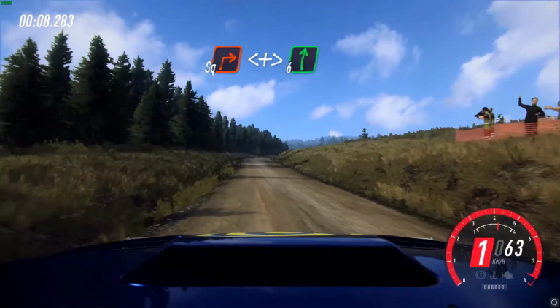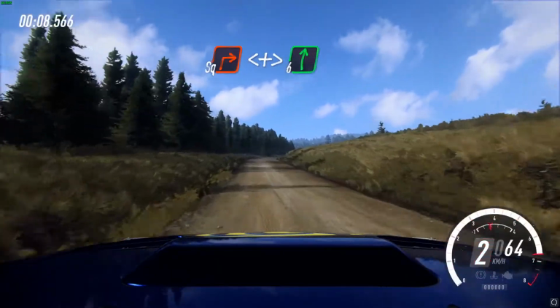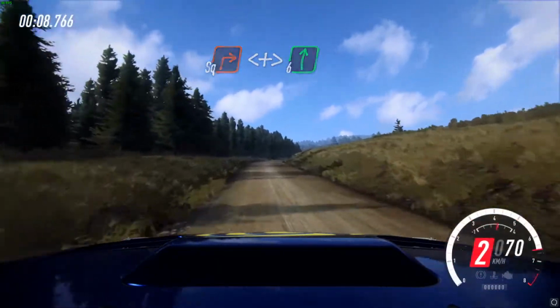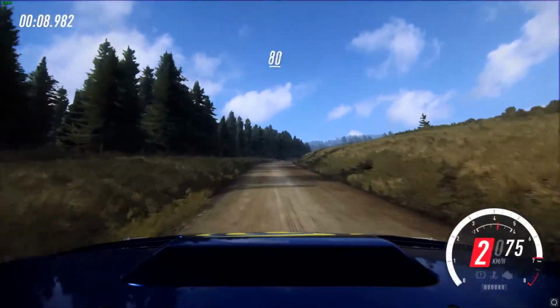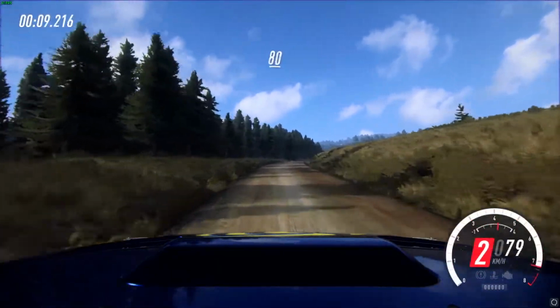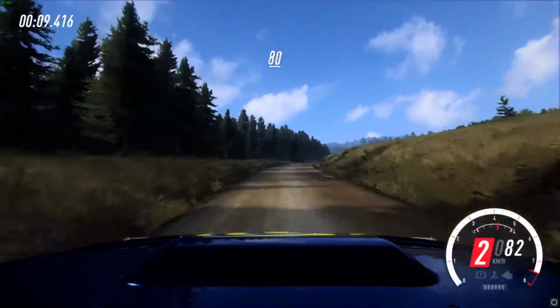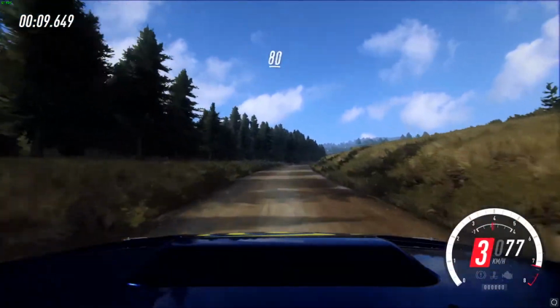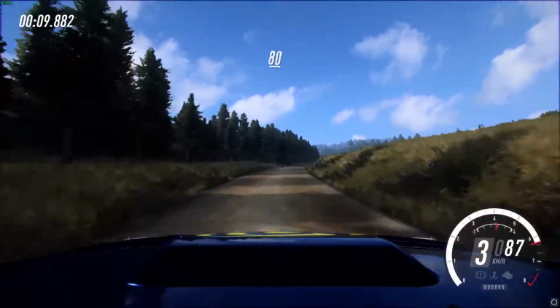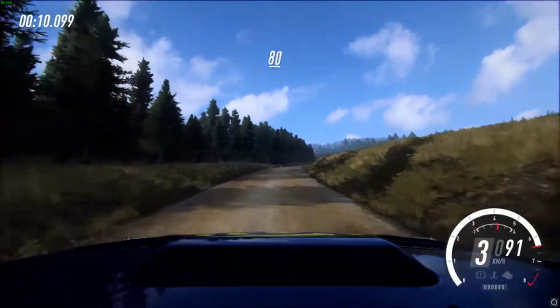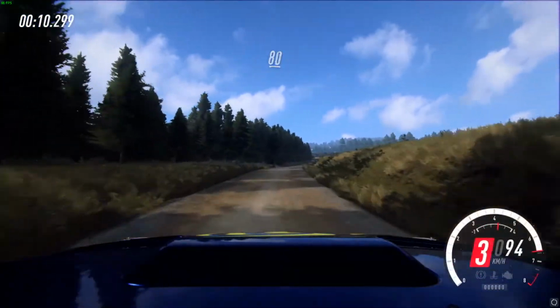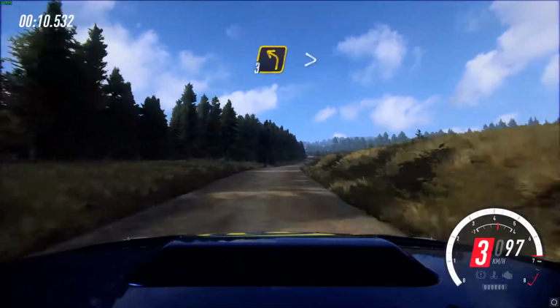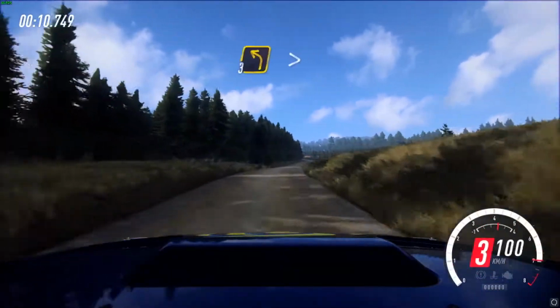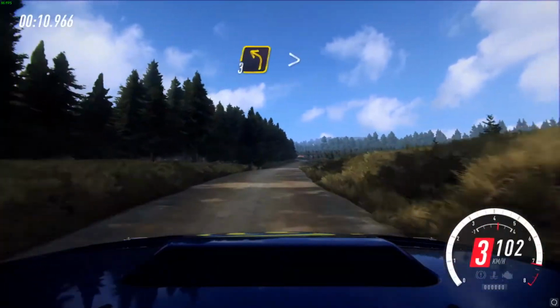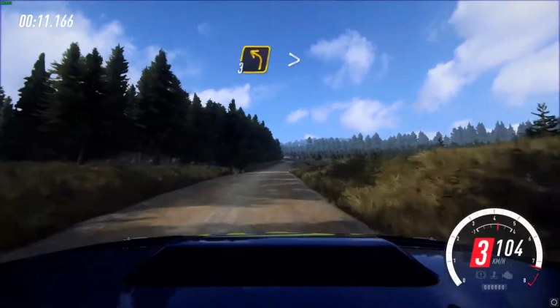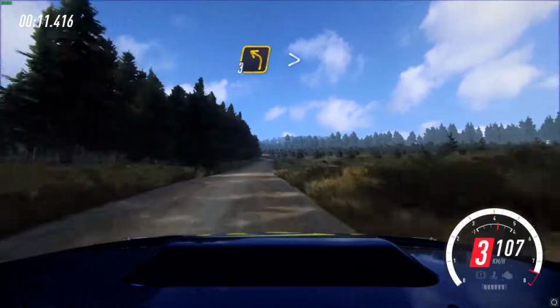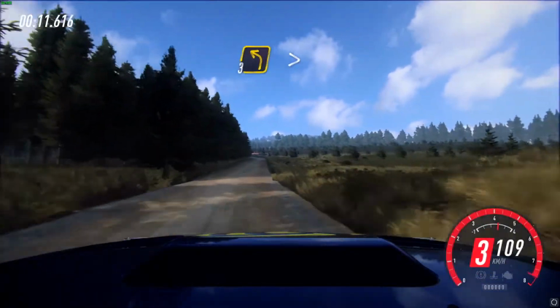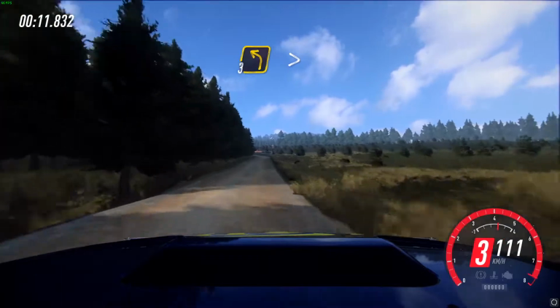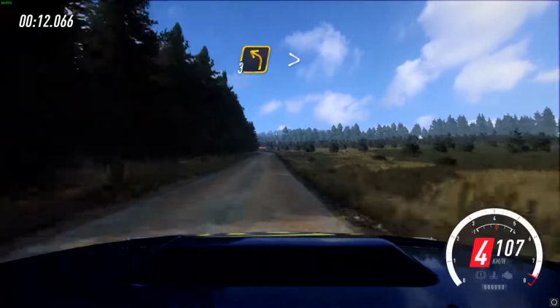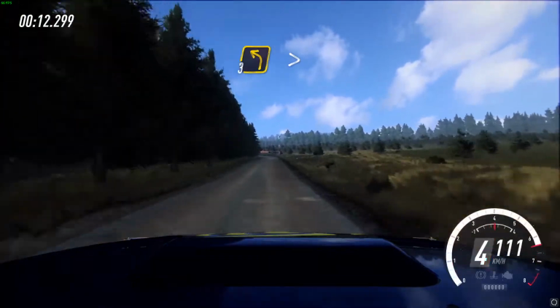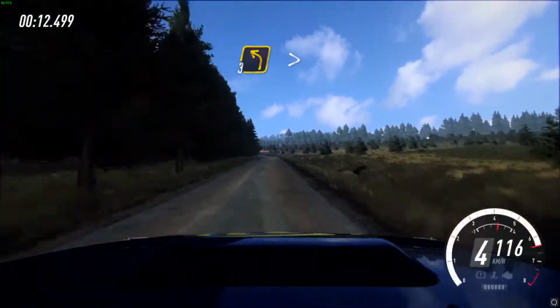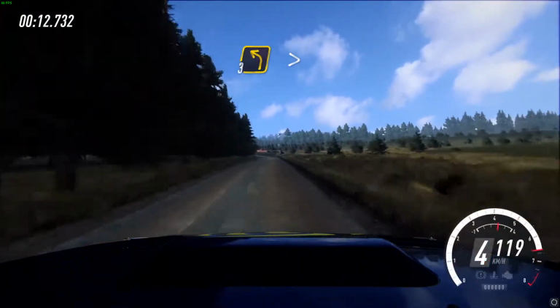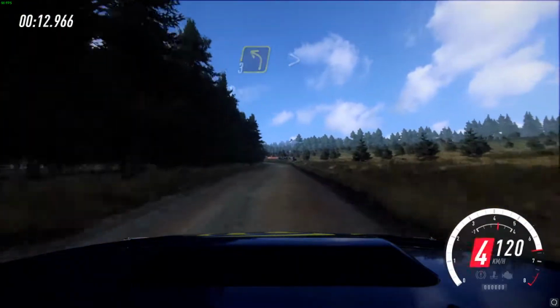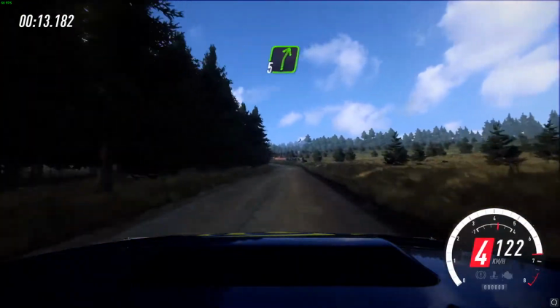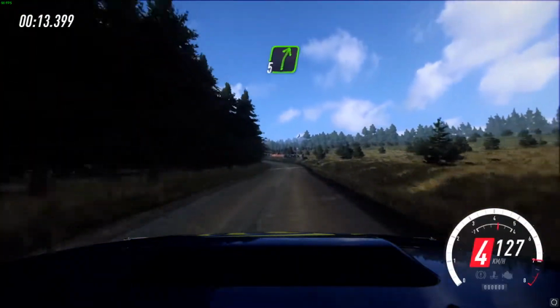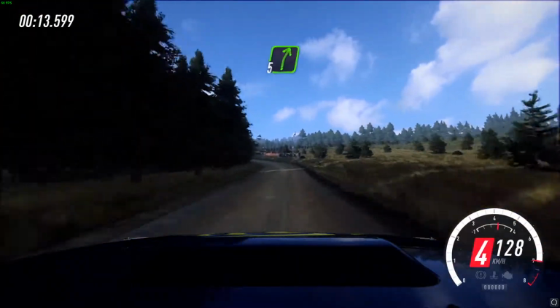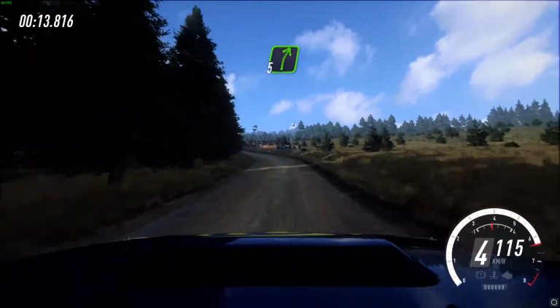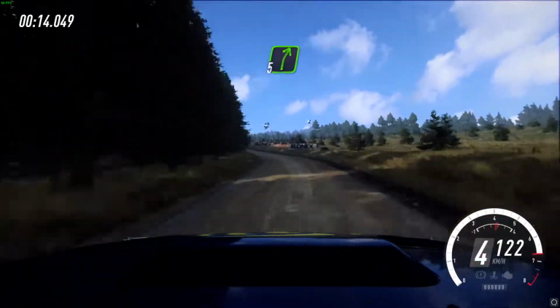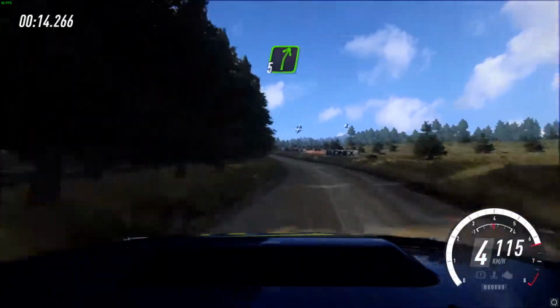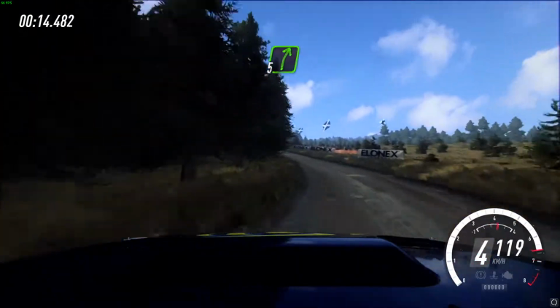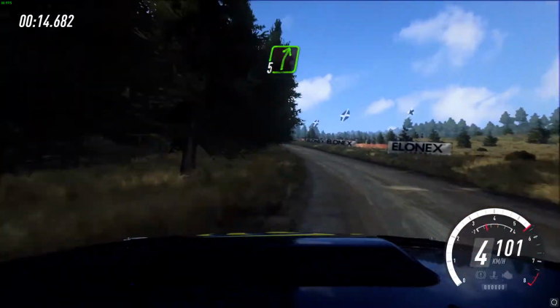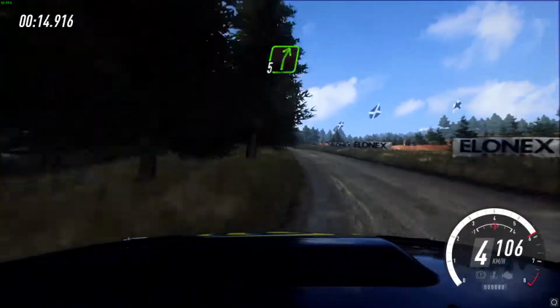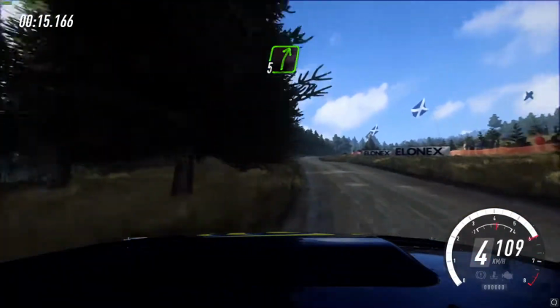80. 3 left, tightens of a crest. And 1 right, very long of a crest.